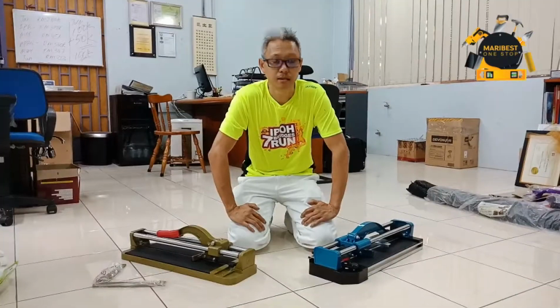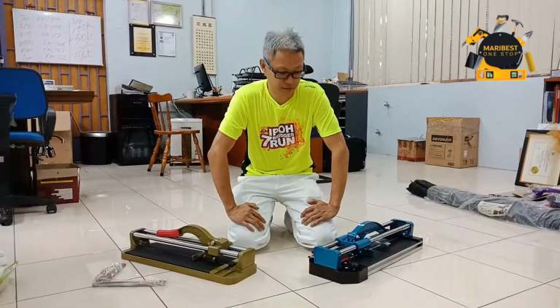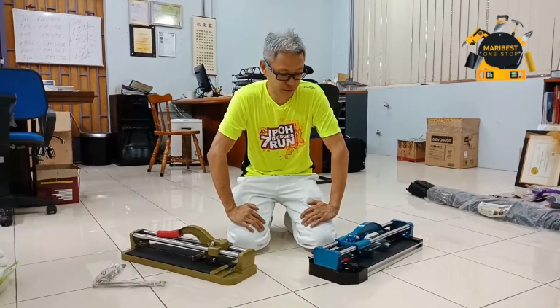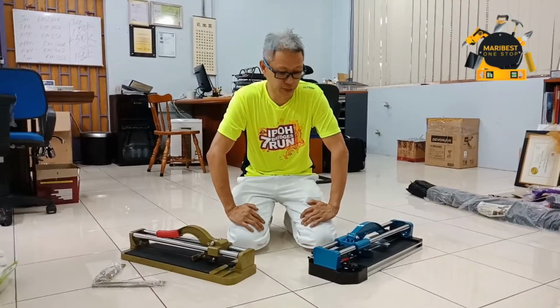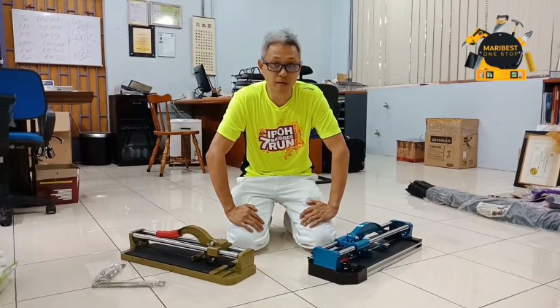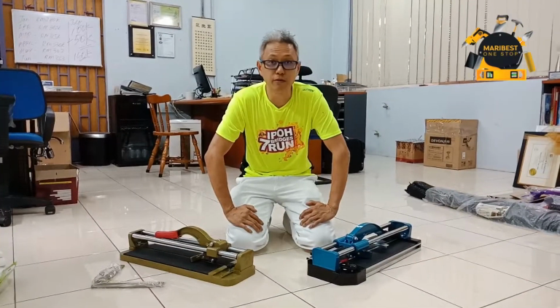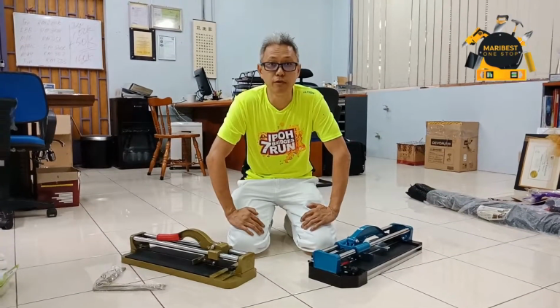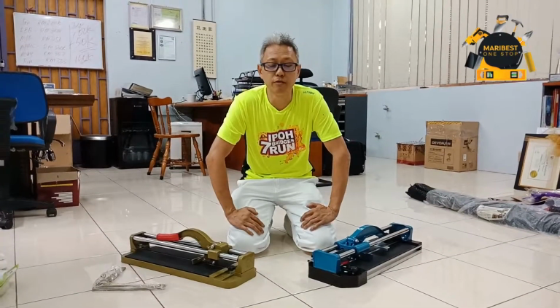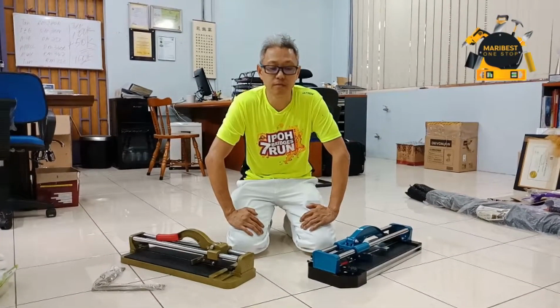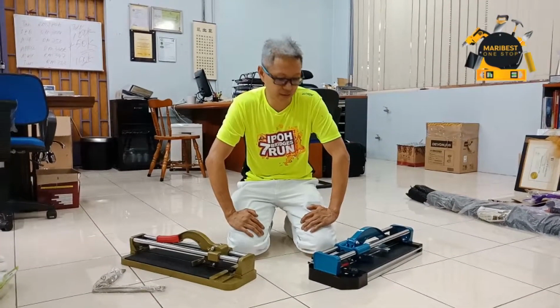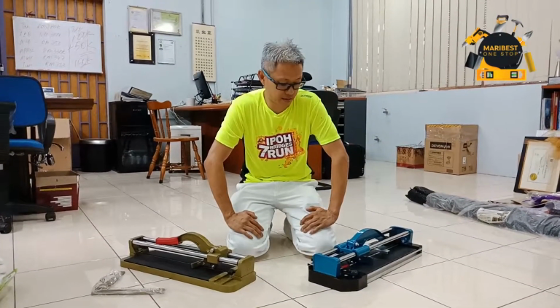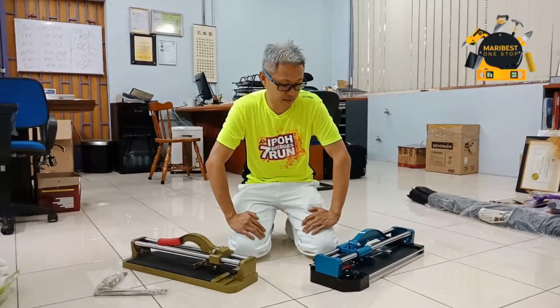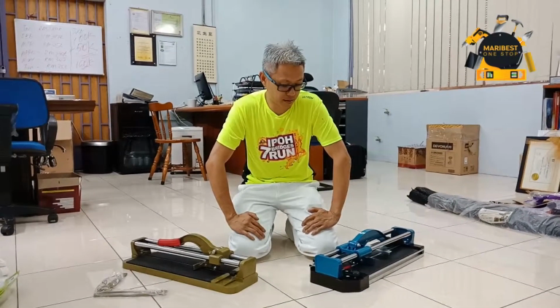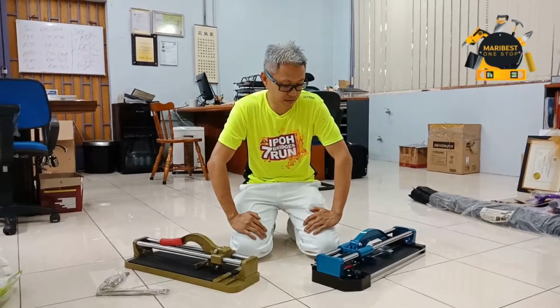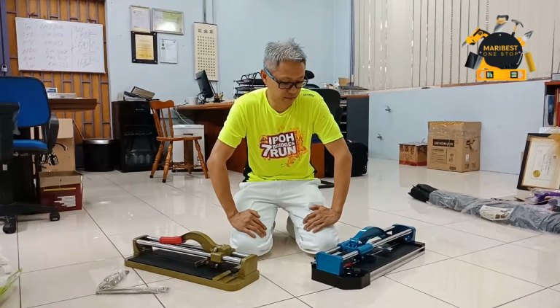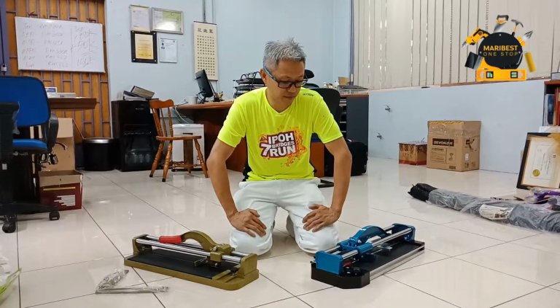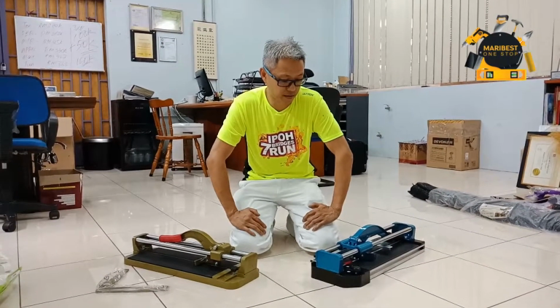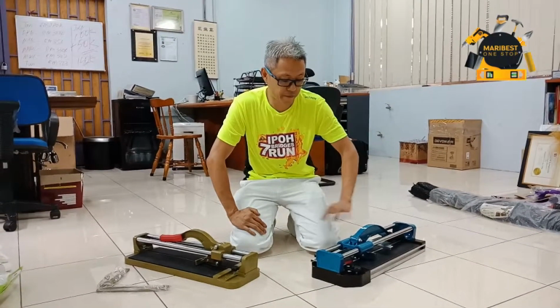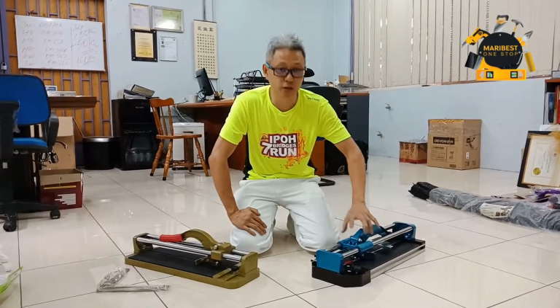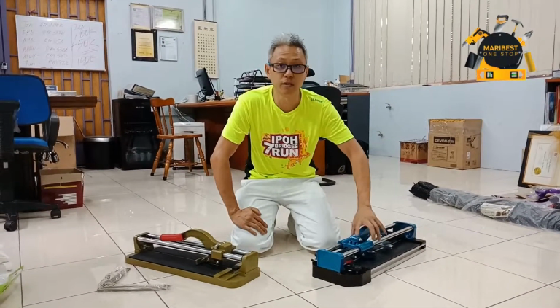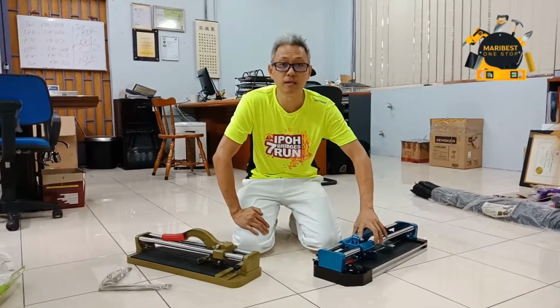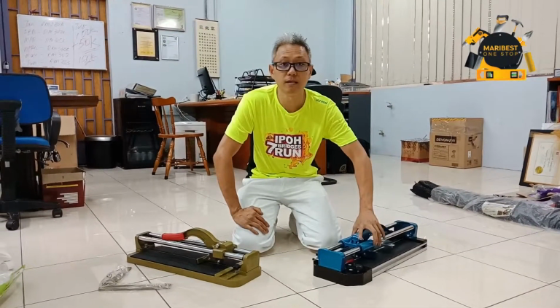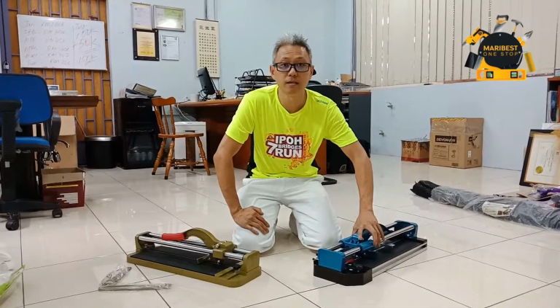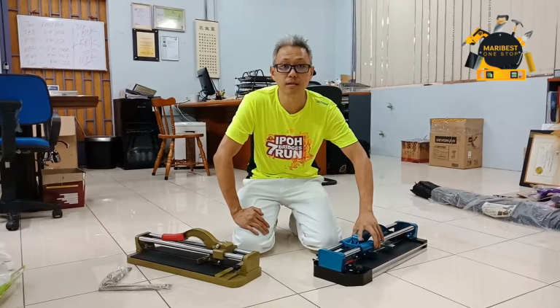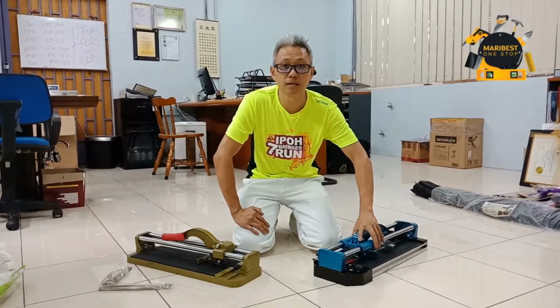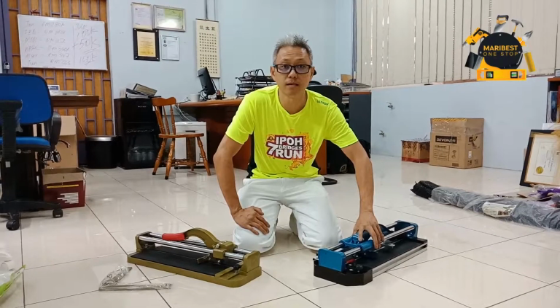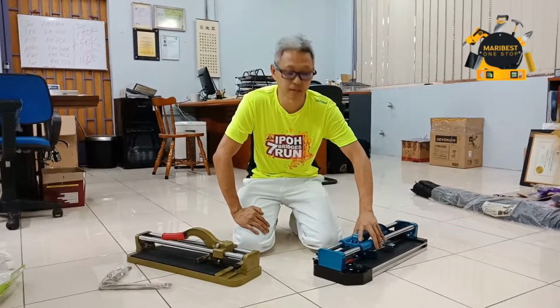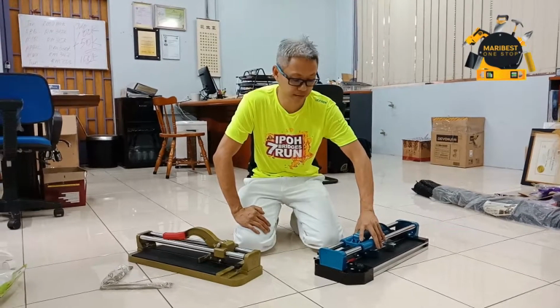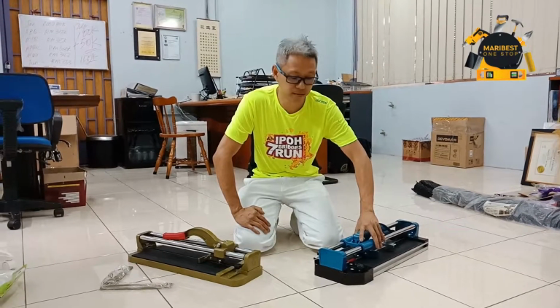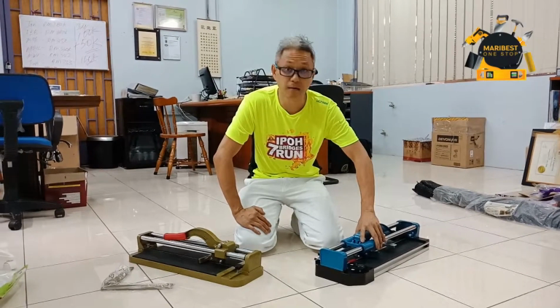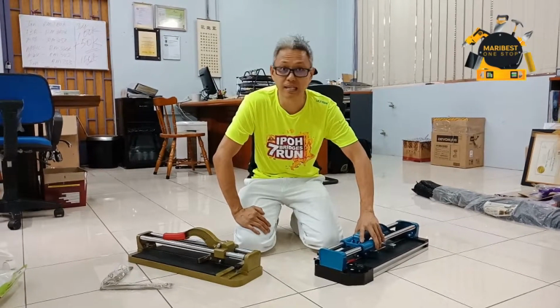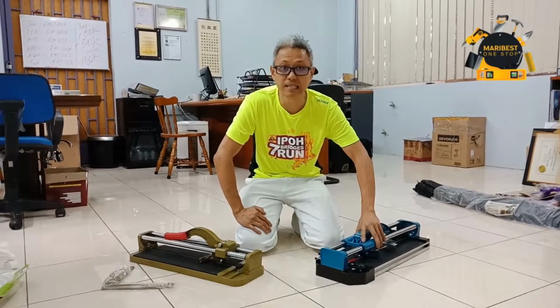Today I want to introduce the heavy duty tower cutter.